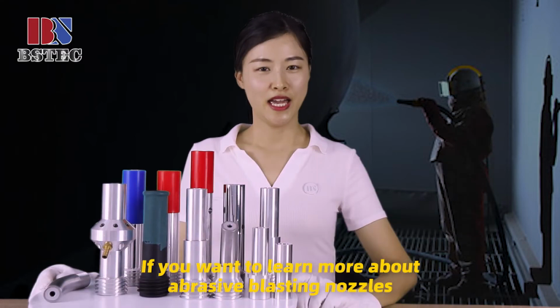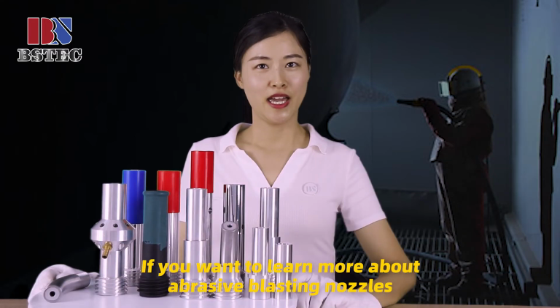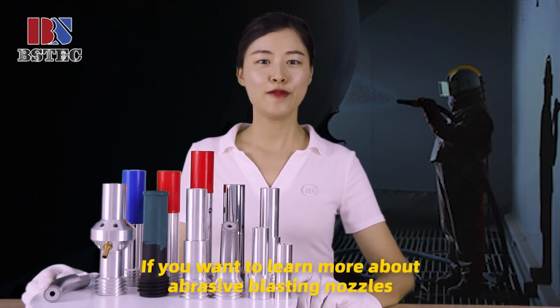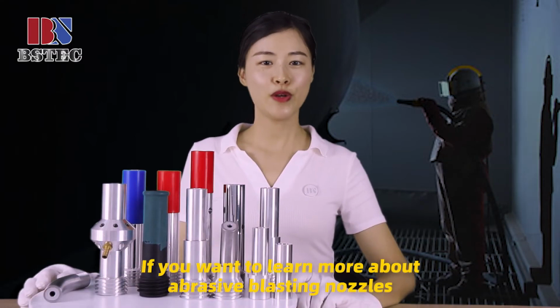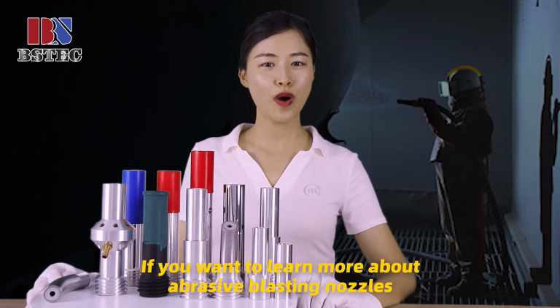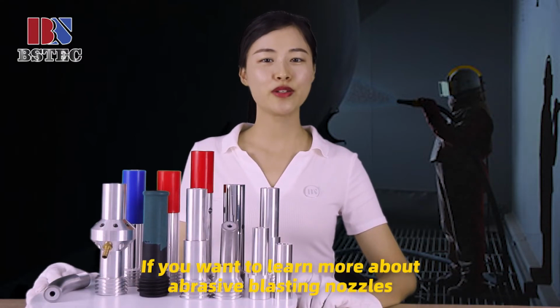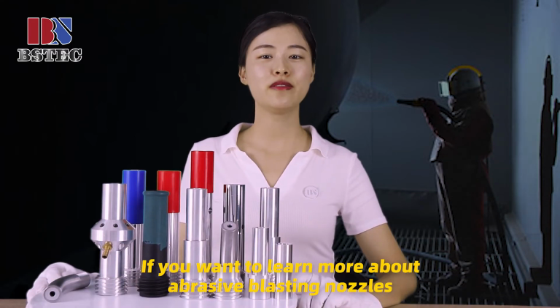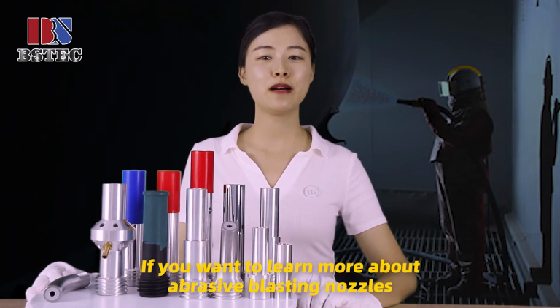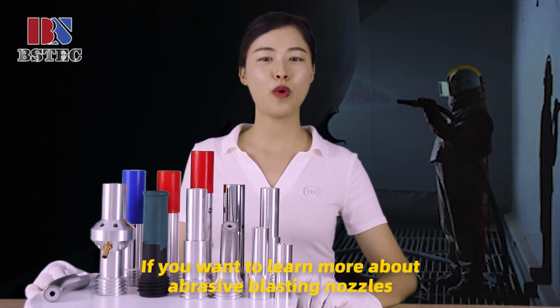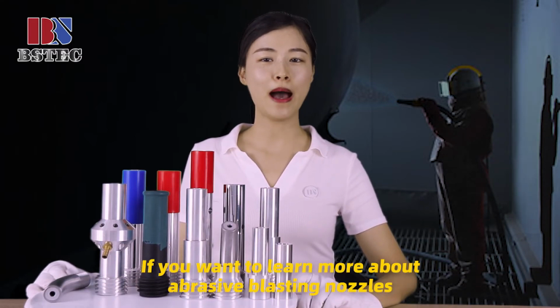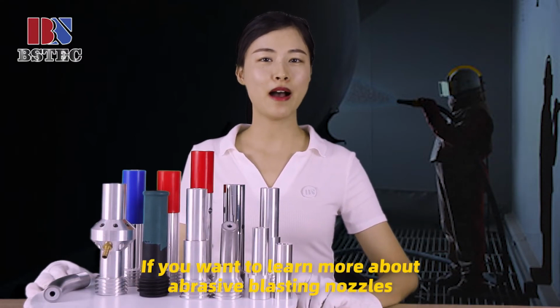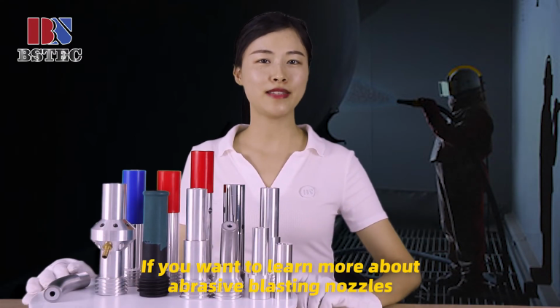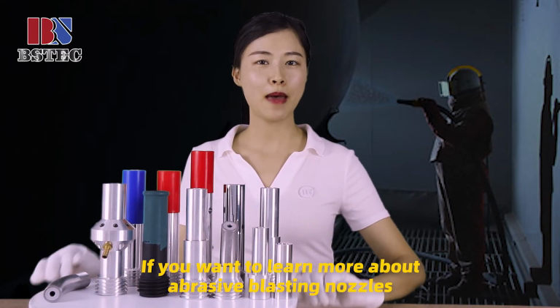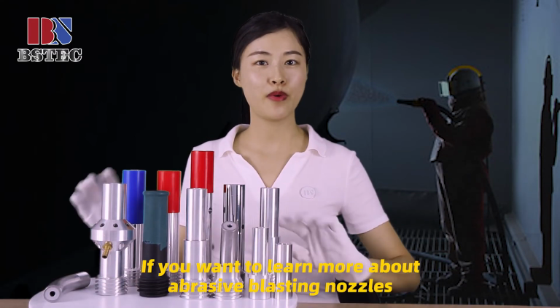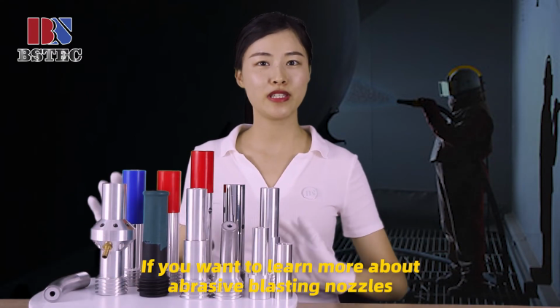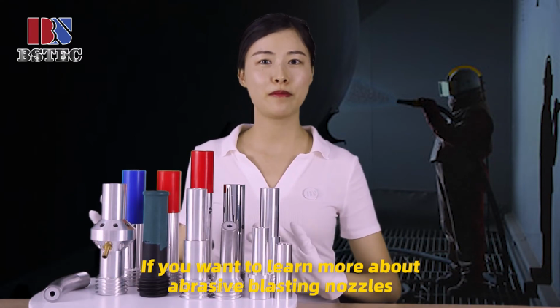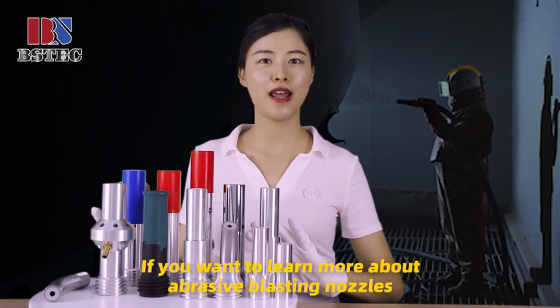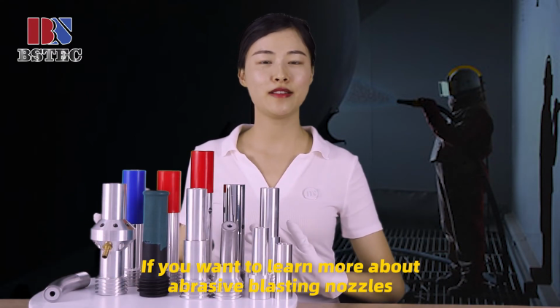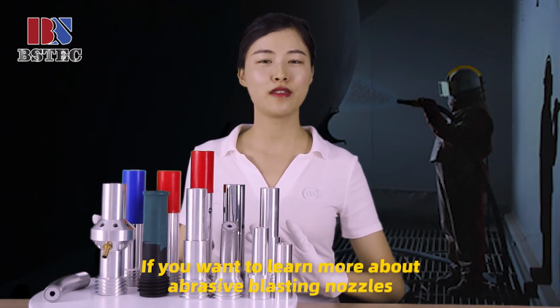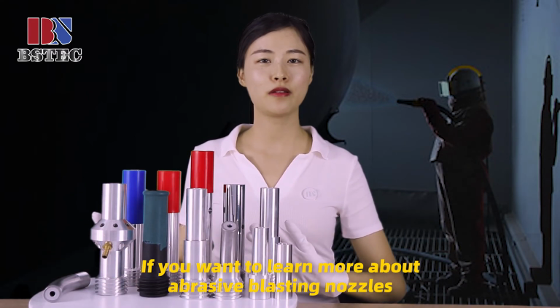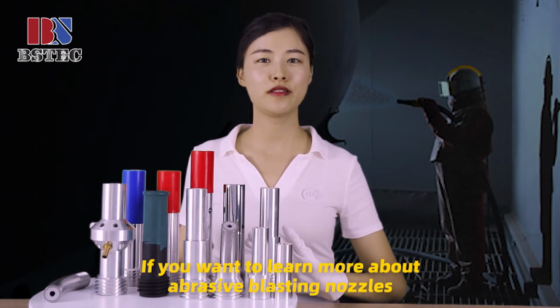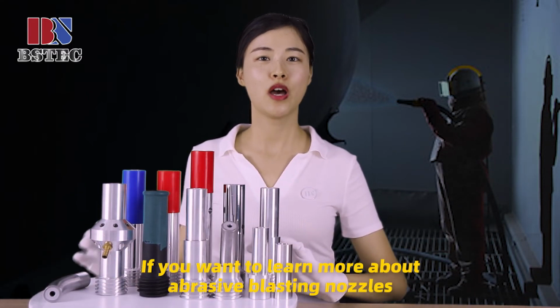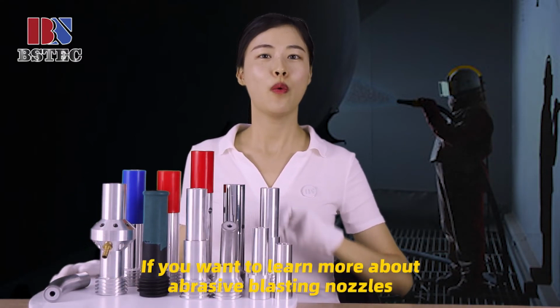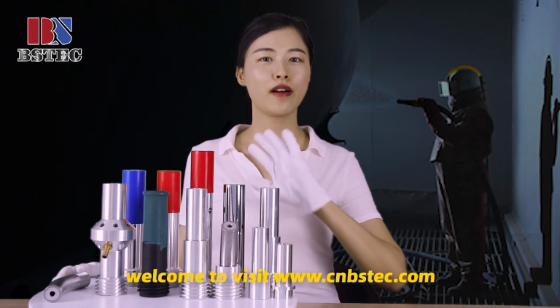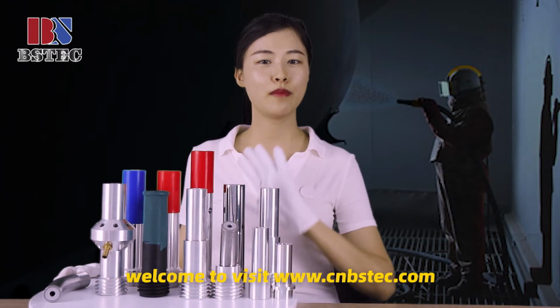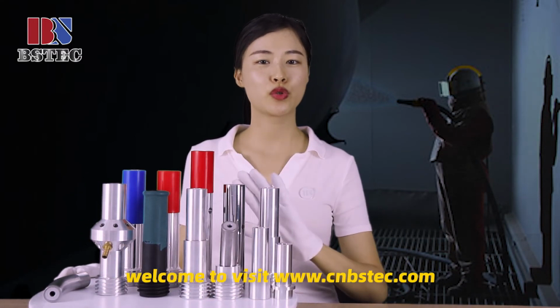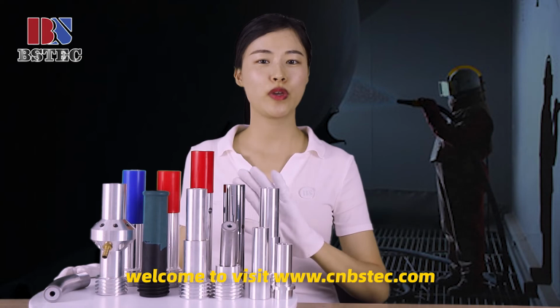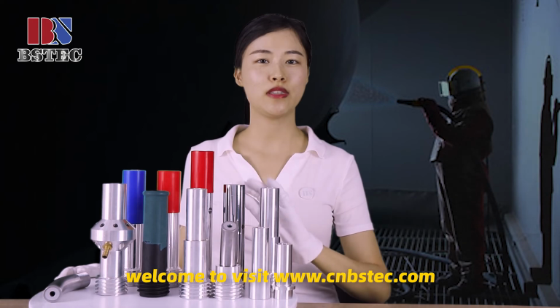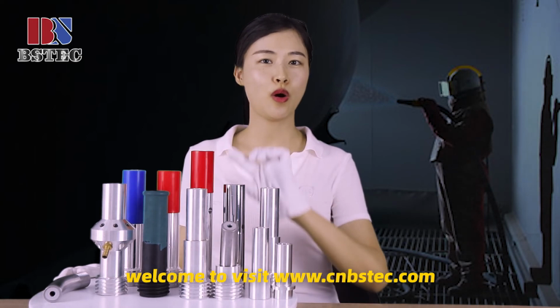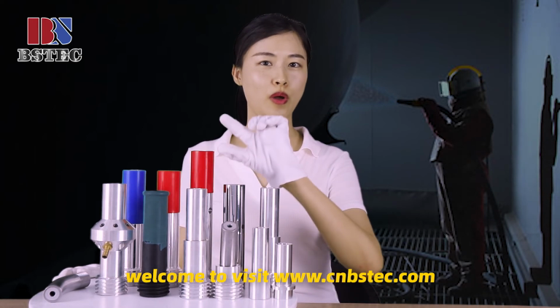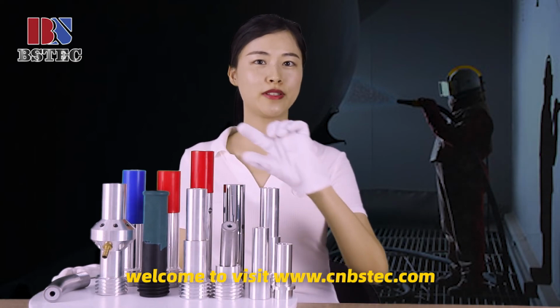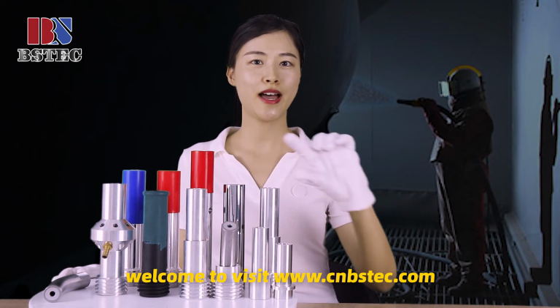If you want to know more about abrasive blasting nozzles, welcome to visit our website.